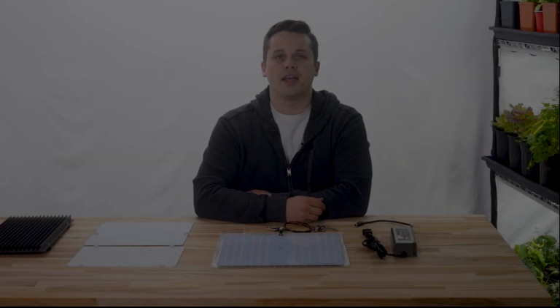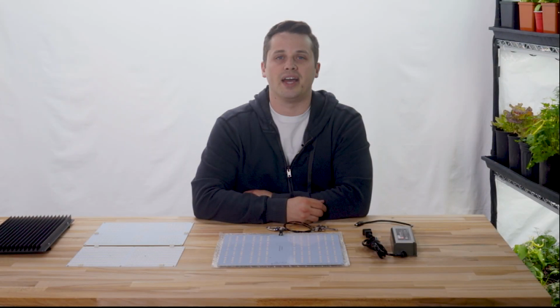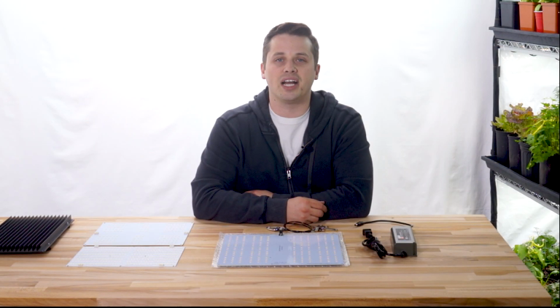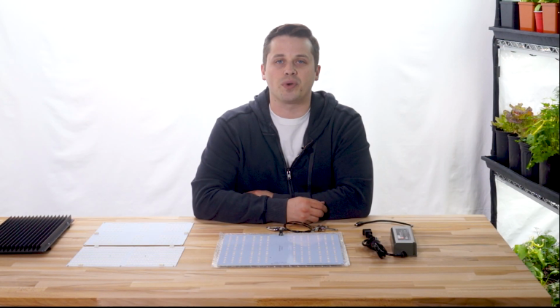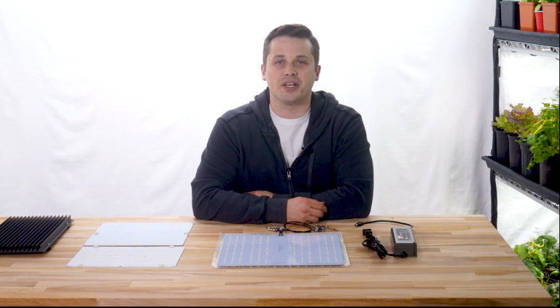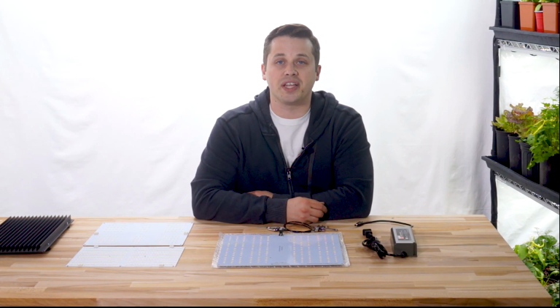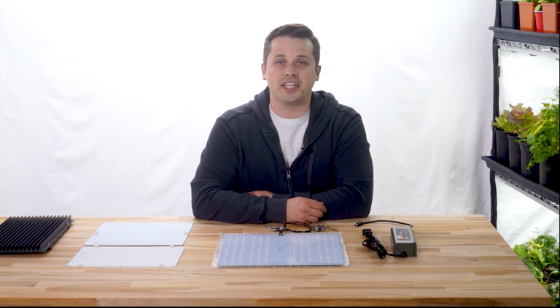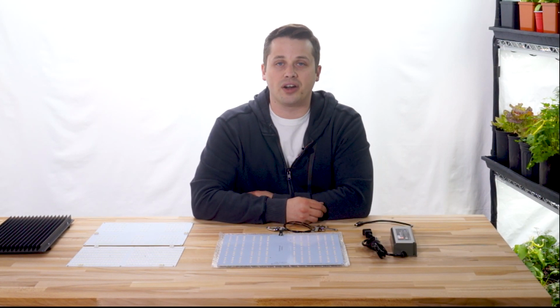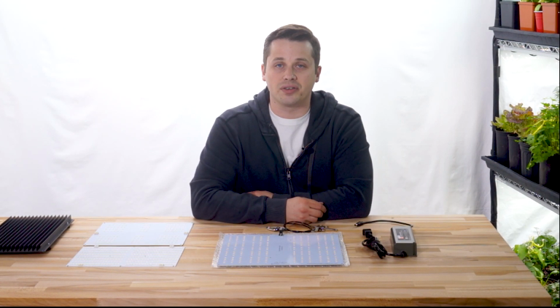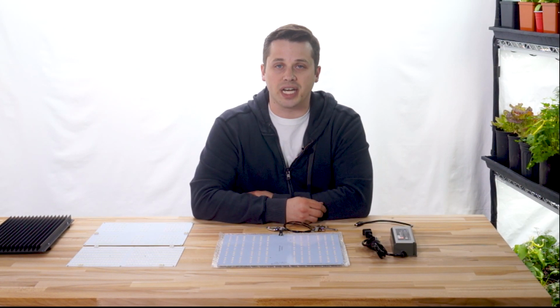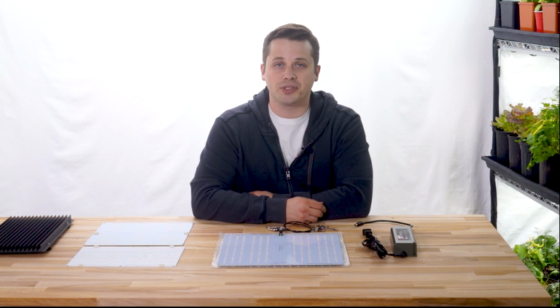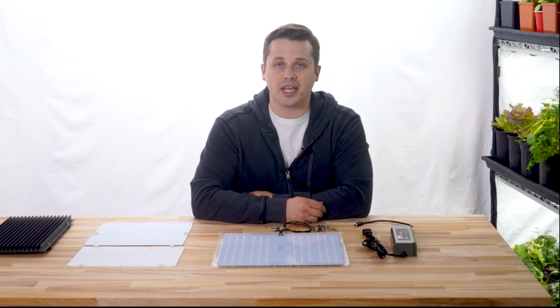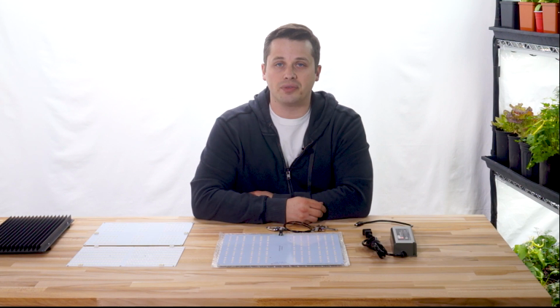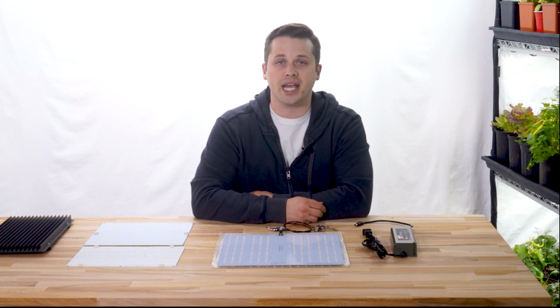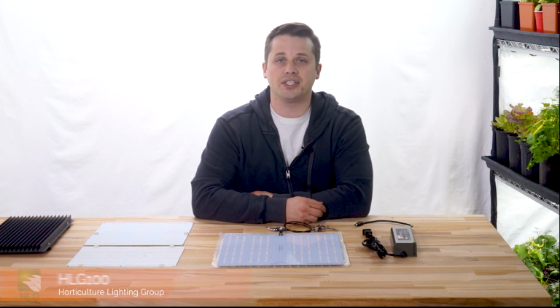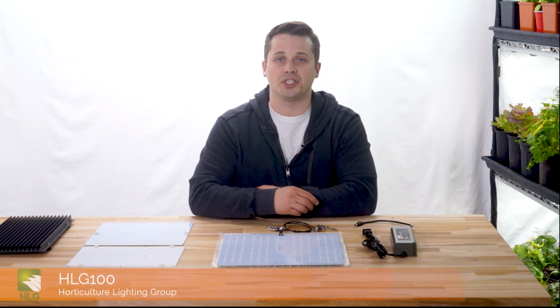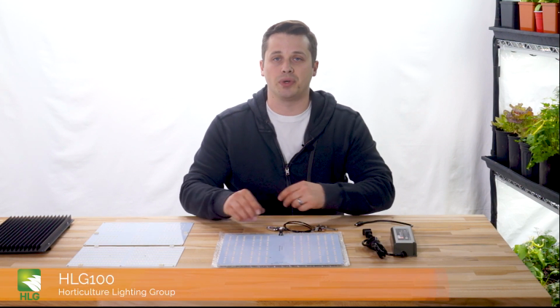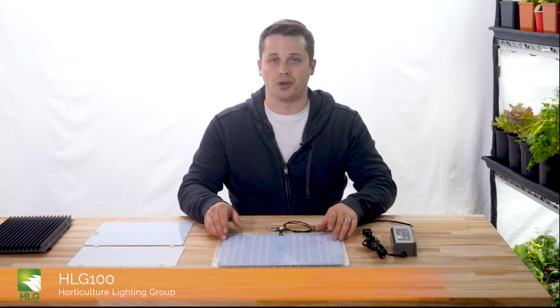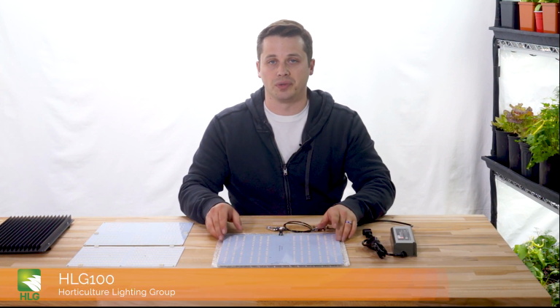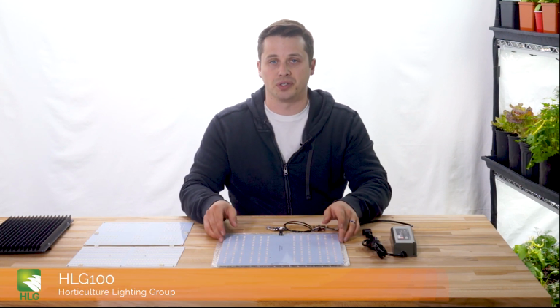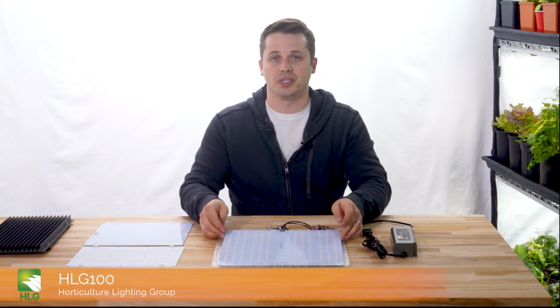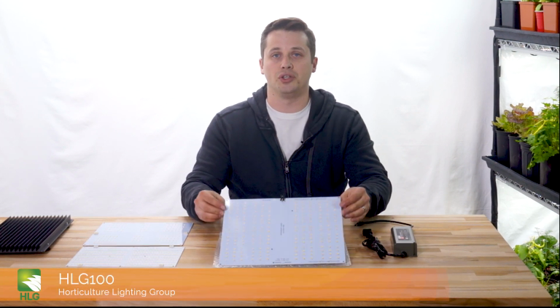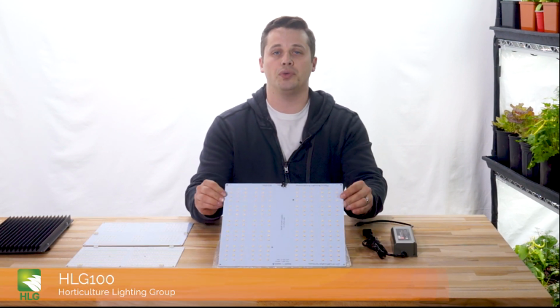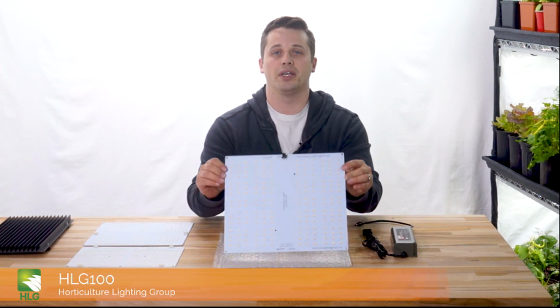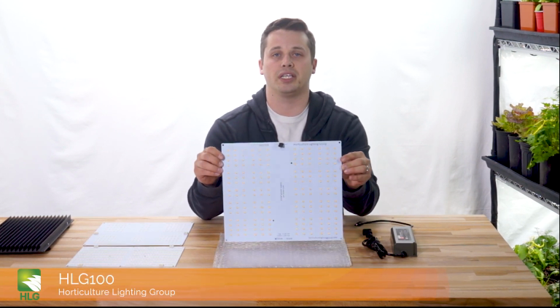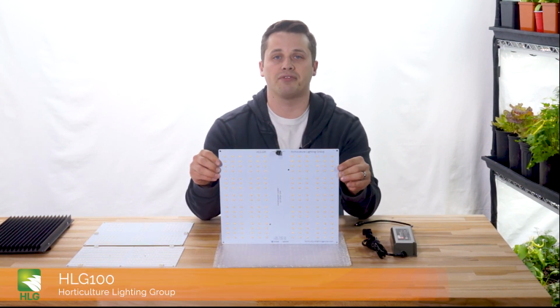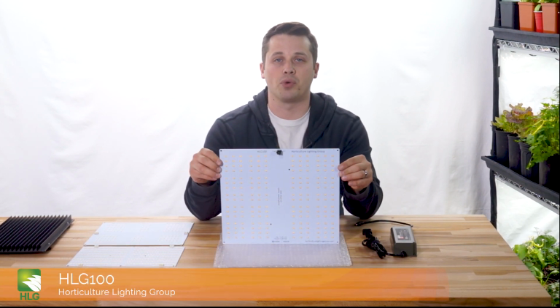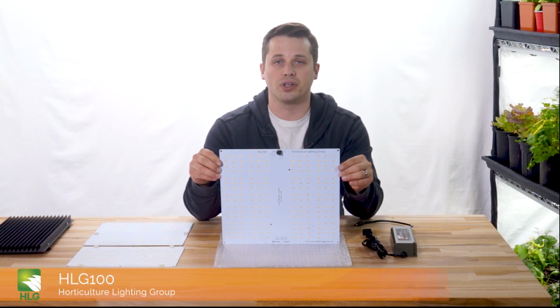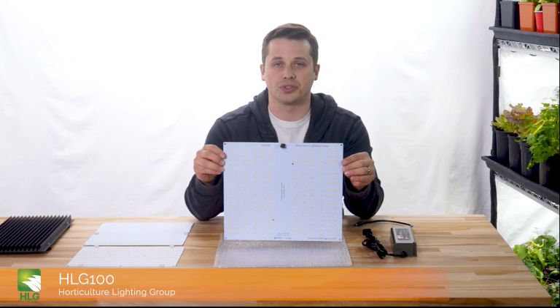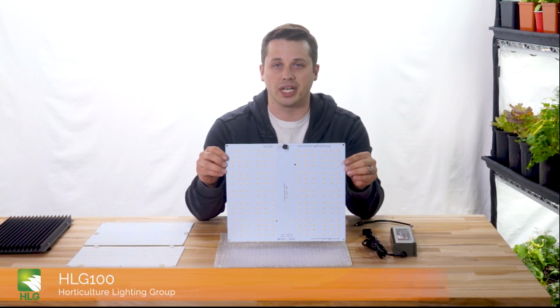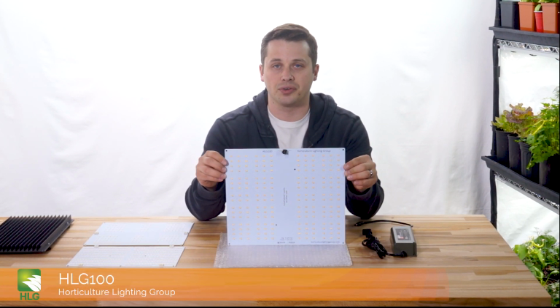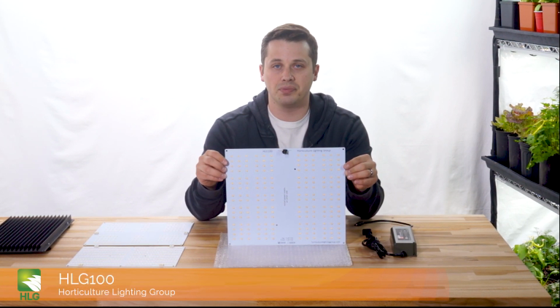Hey guys, Ryan here with LED Gardener. Today we're checking out the HLG-100, which is the new kit from Horticulture Lighting Group.